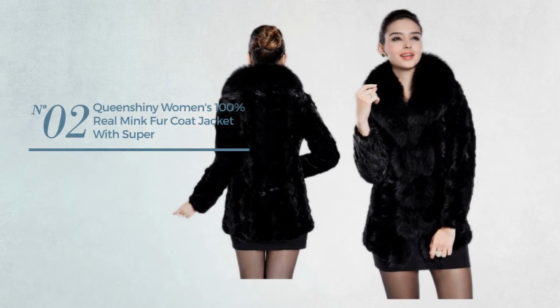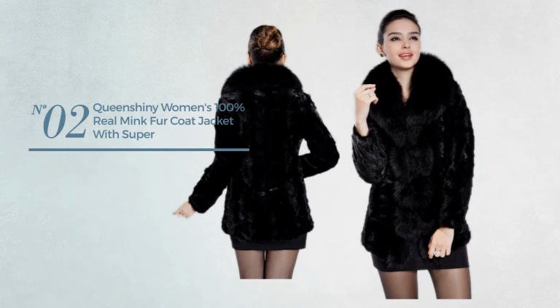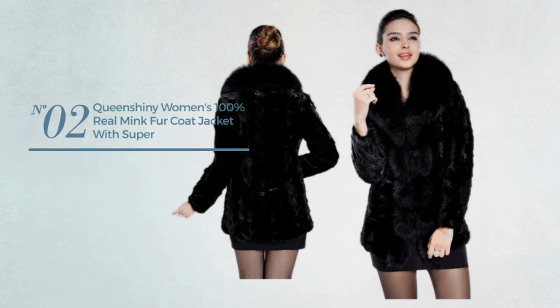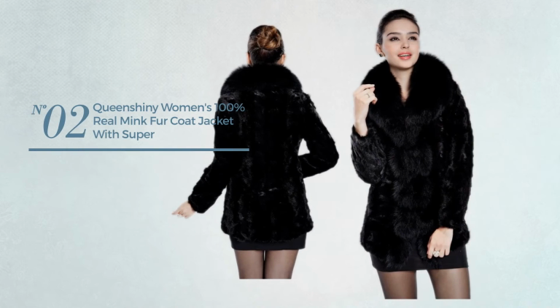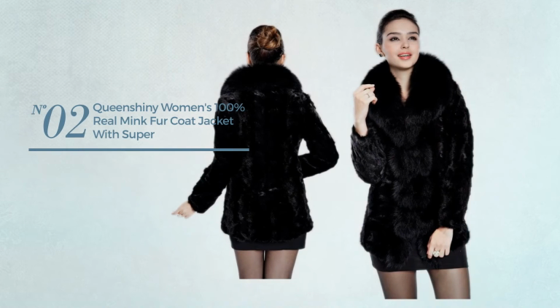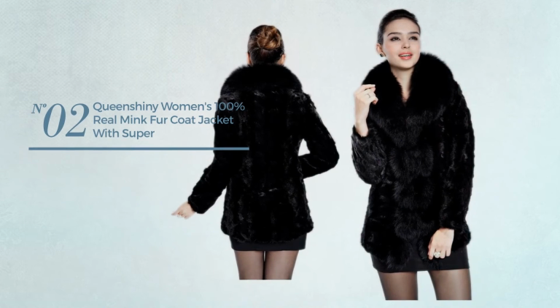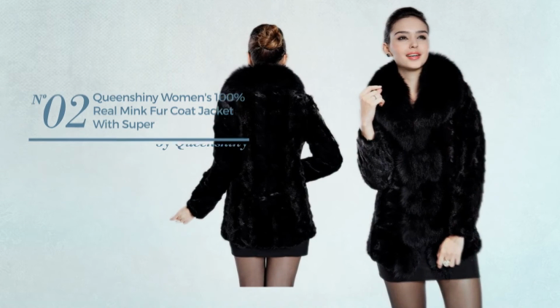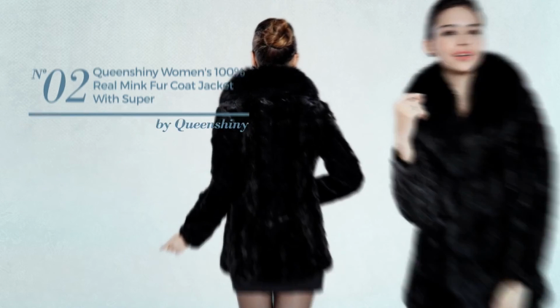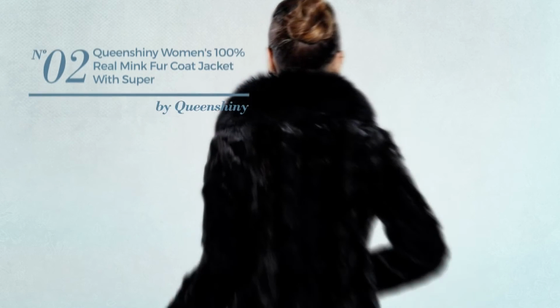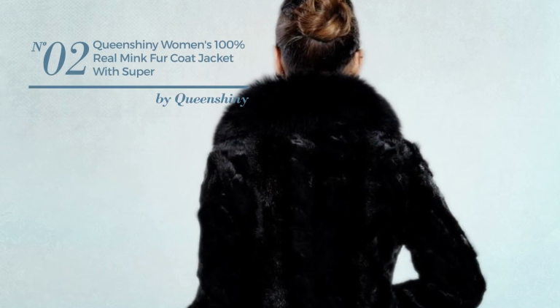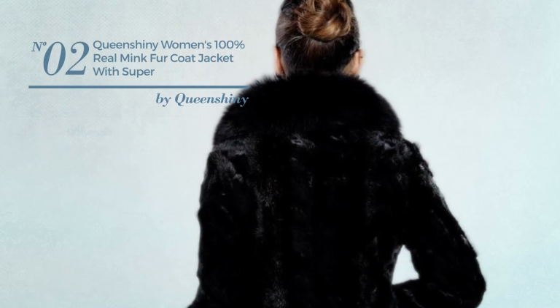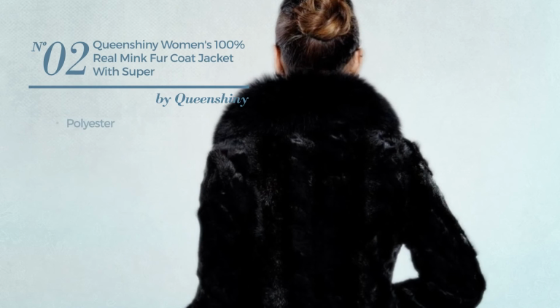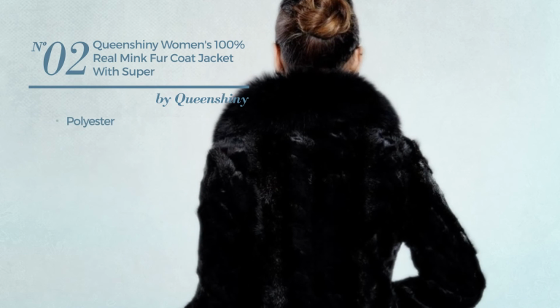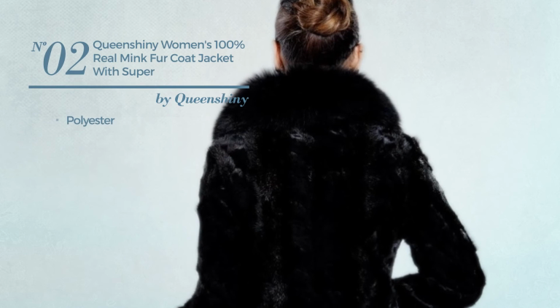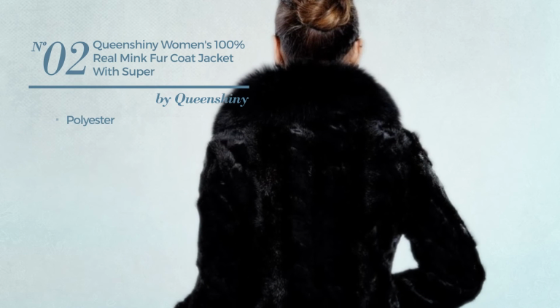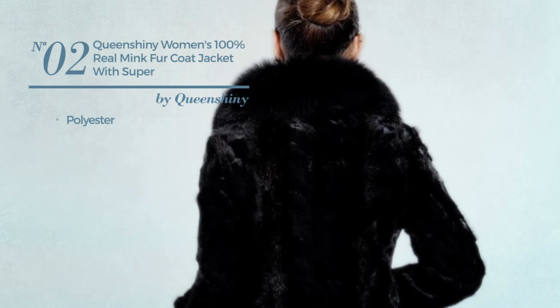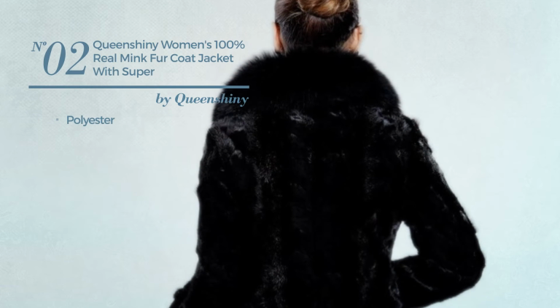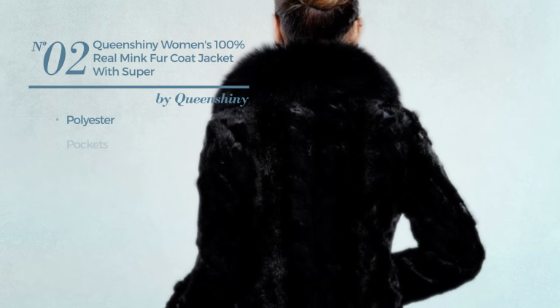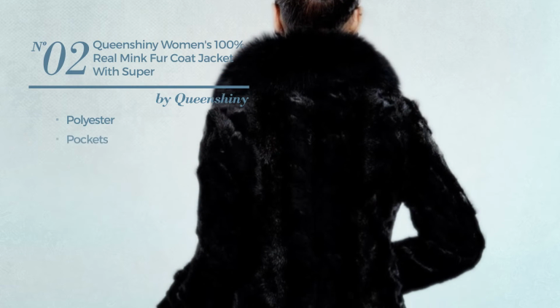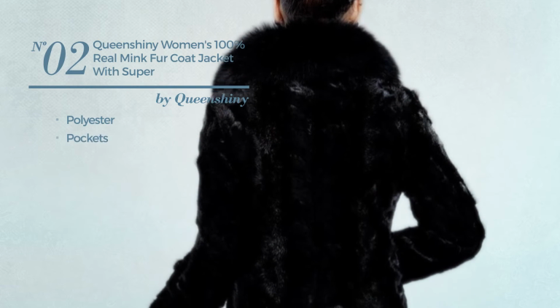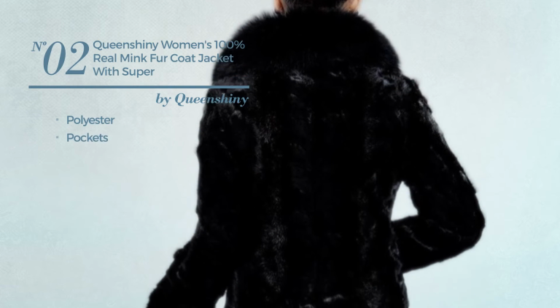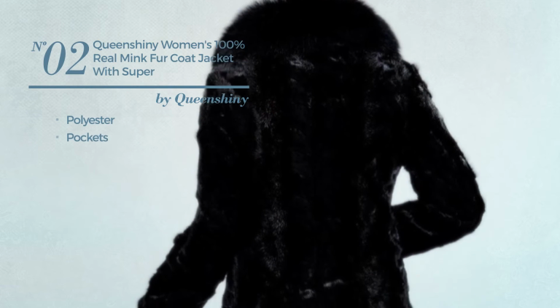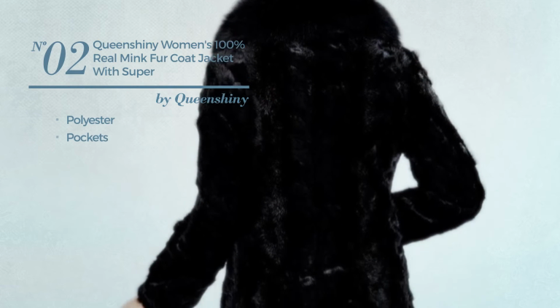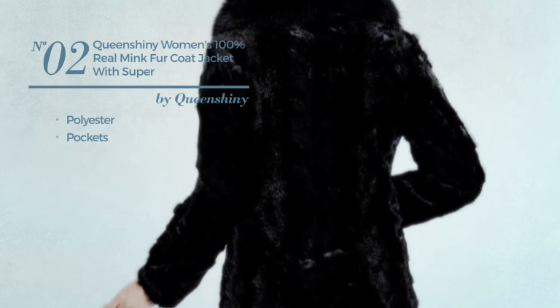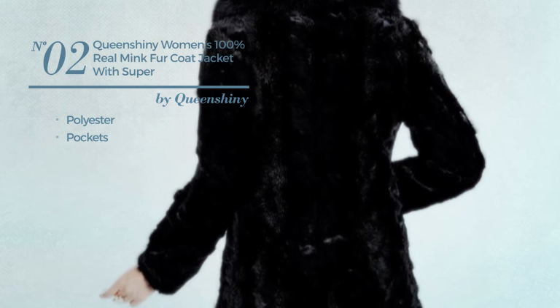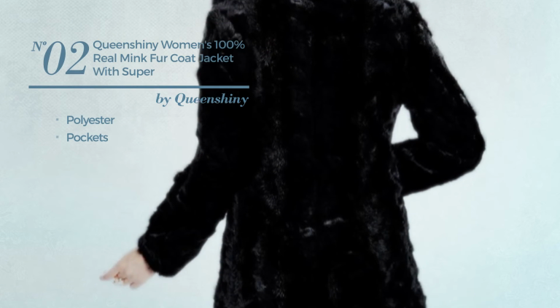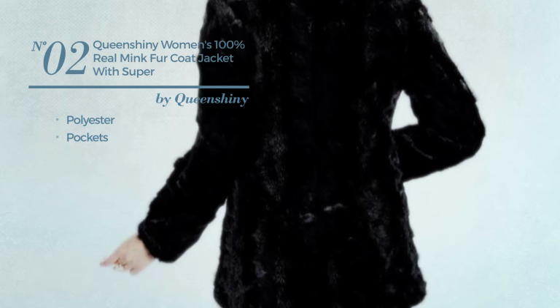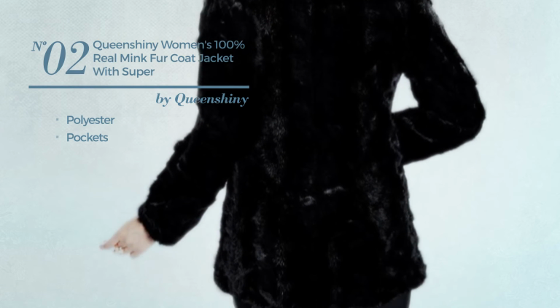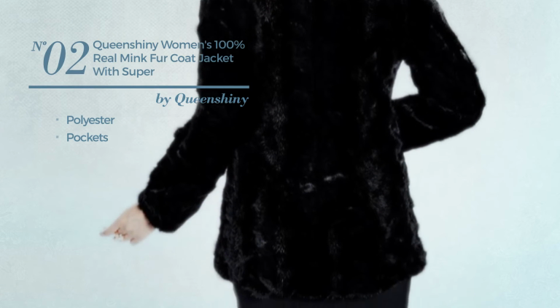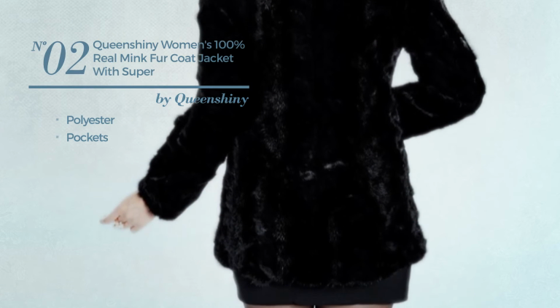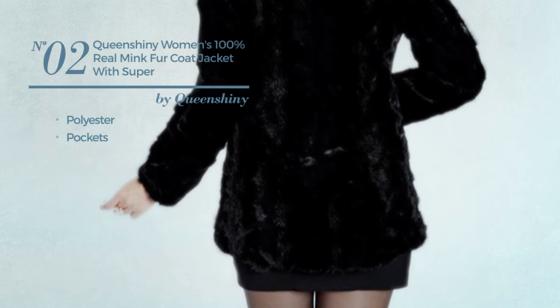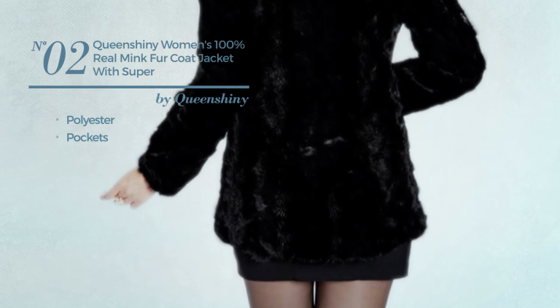Number 2. Produced with polyester, with pockets. Available in 2 more colors.